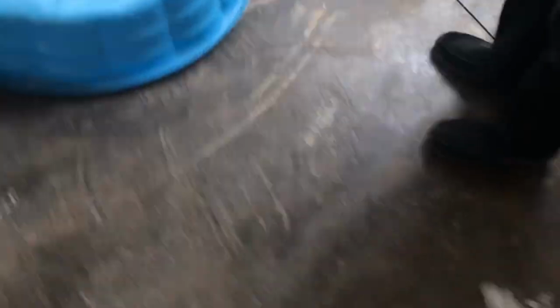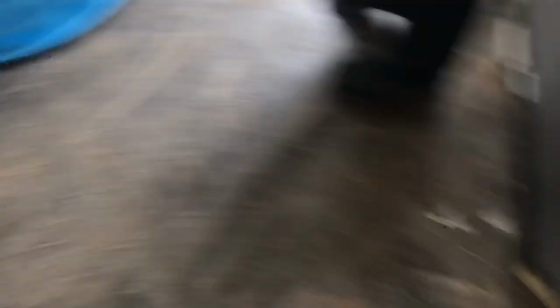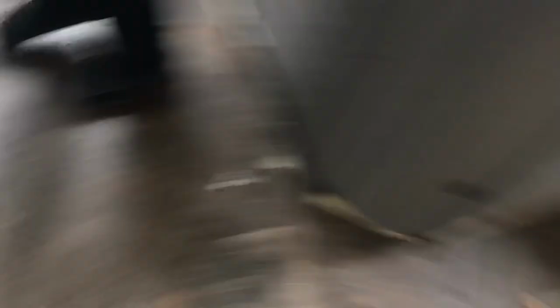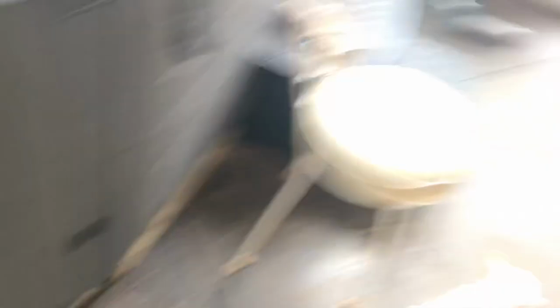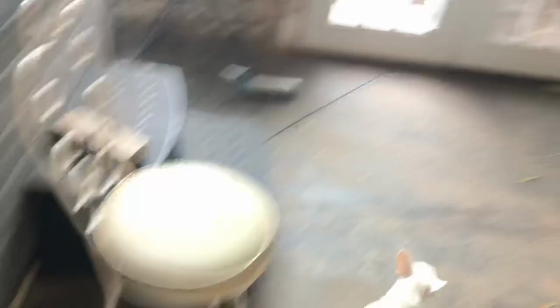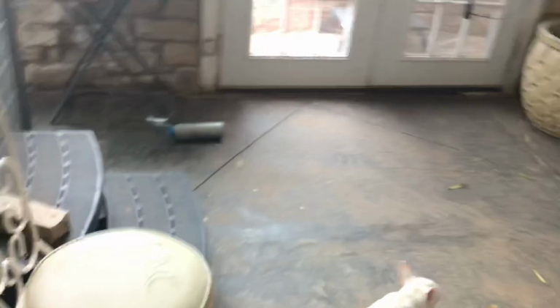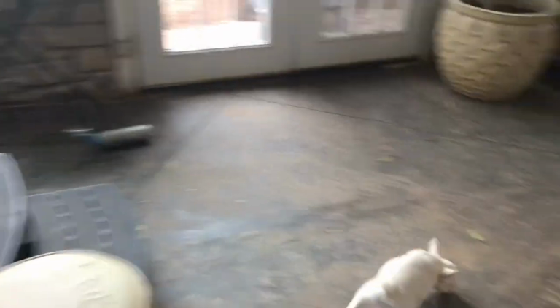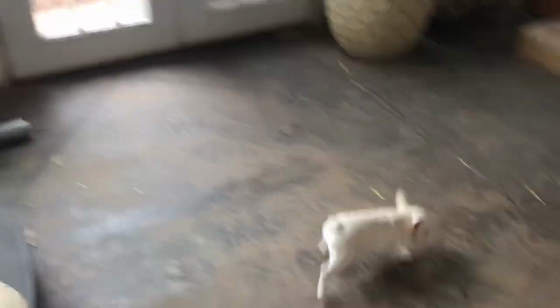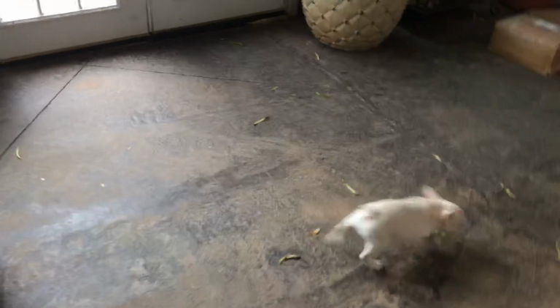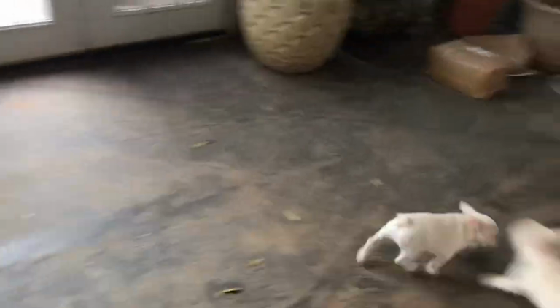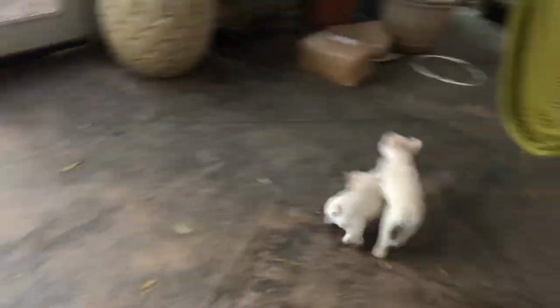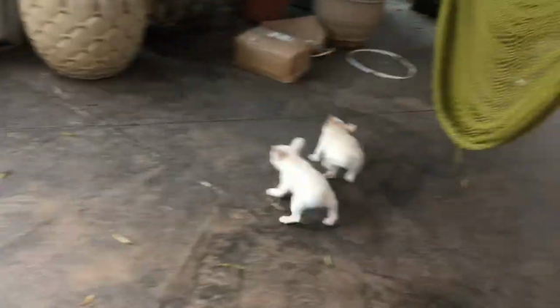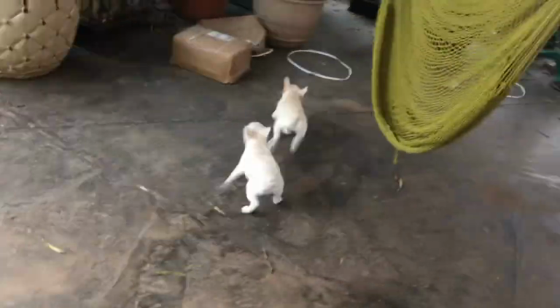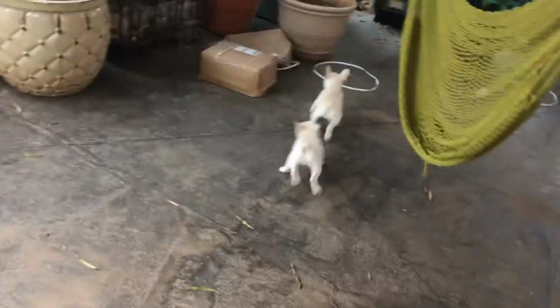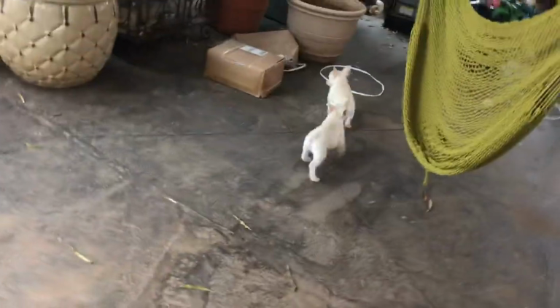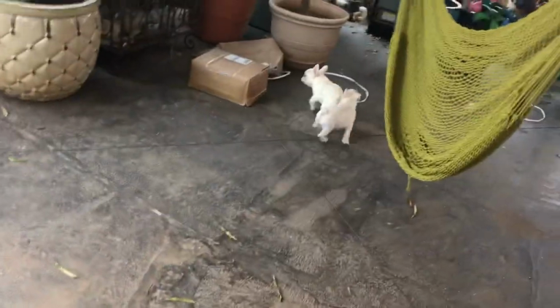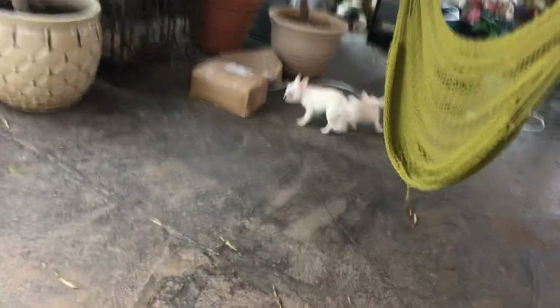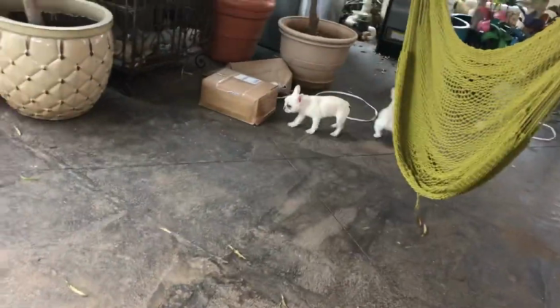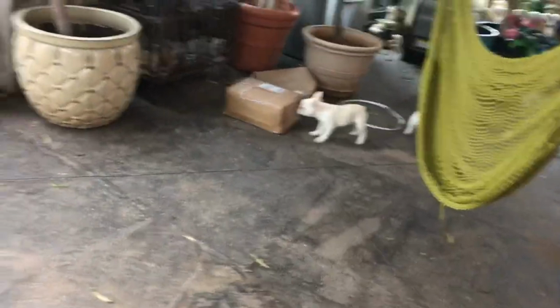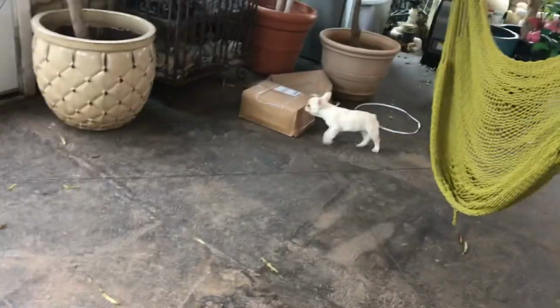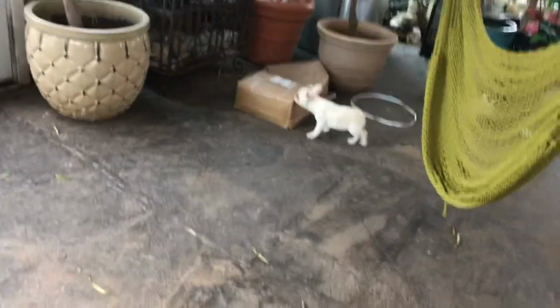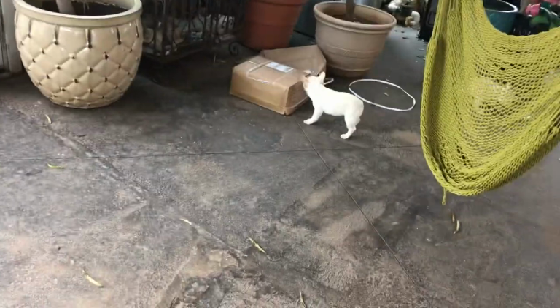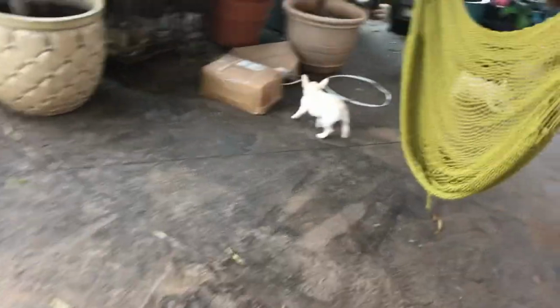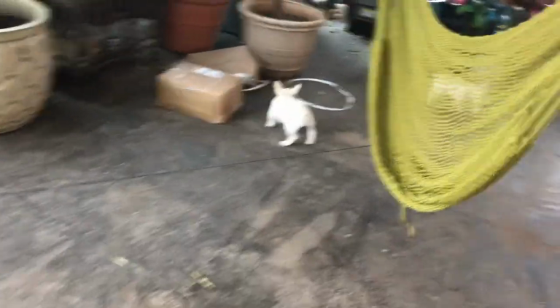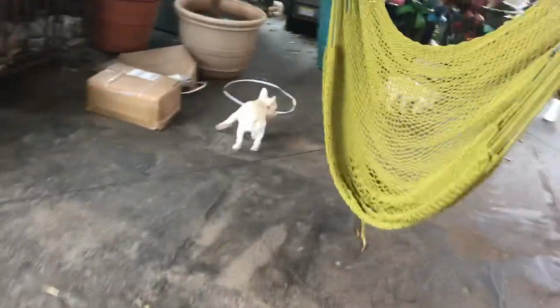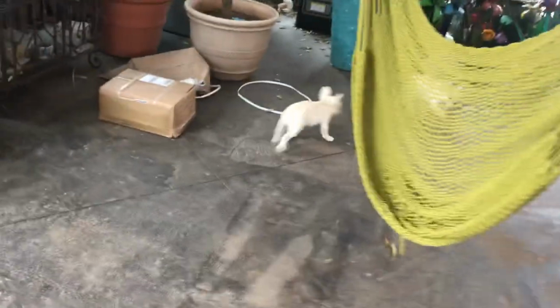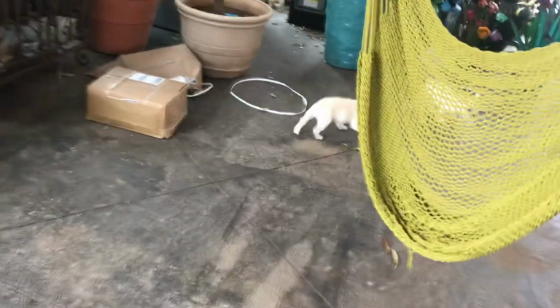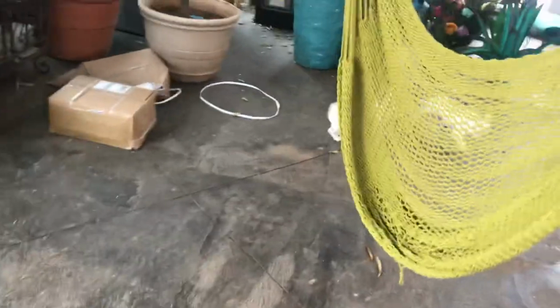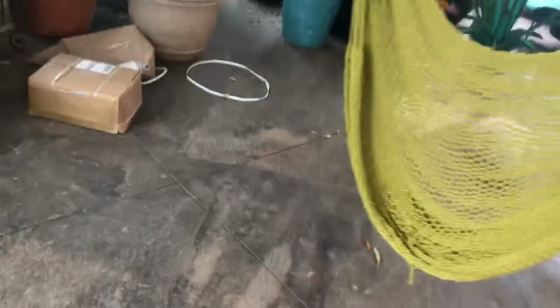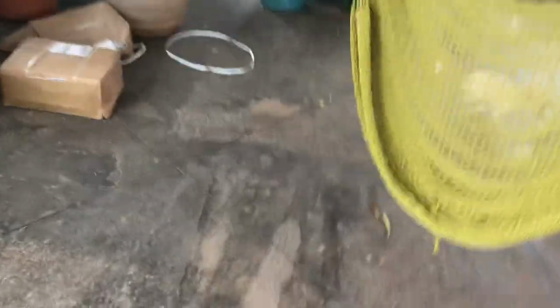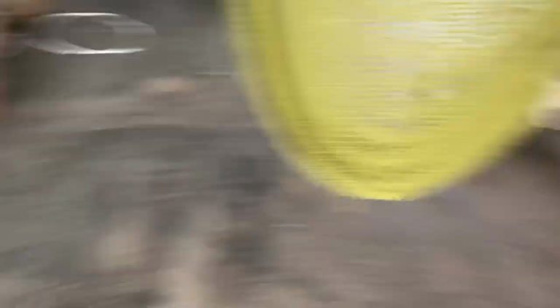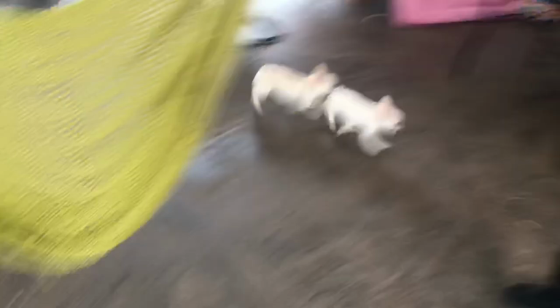They're just busy running around. They've been penned up the last few days because it's been so cold outside. They just want to run around for a good time.